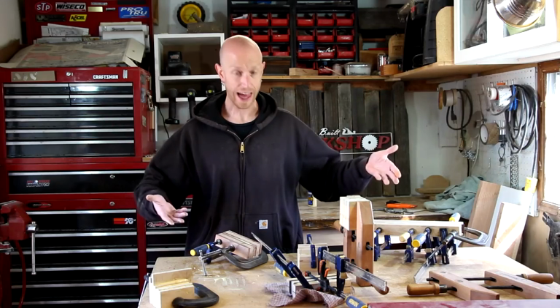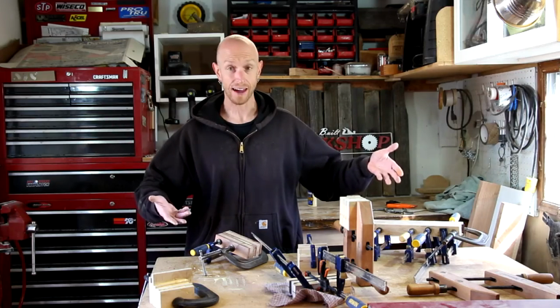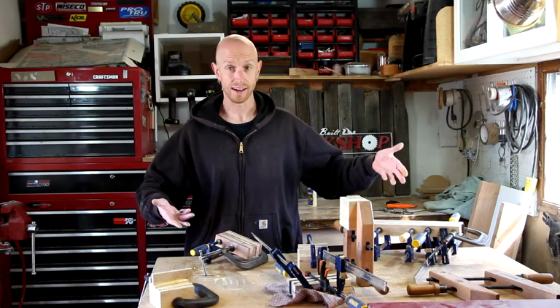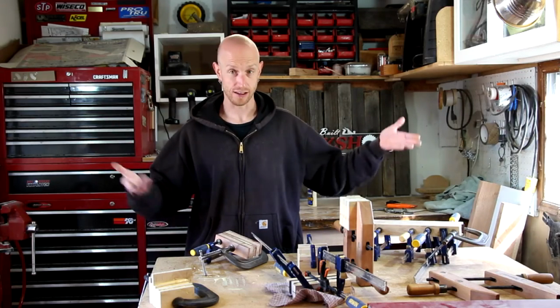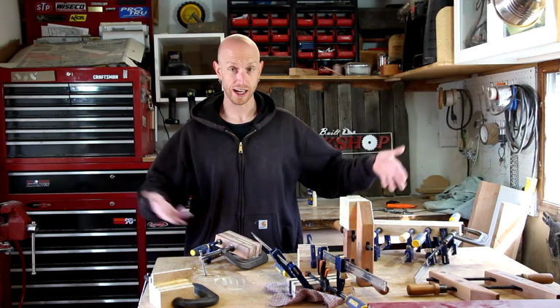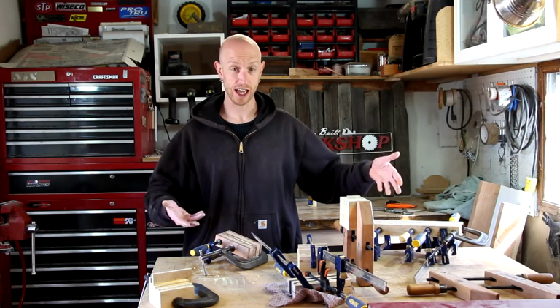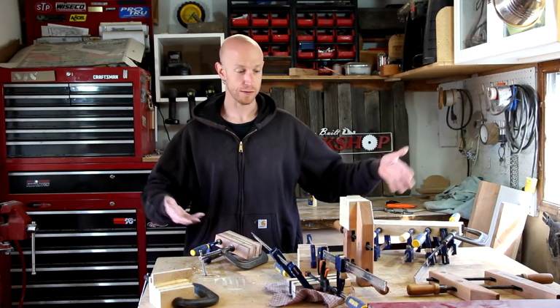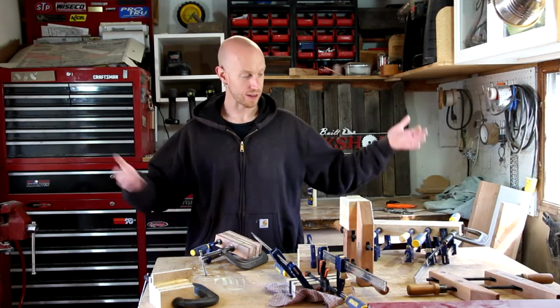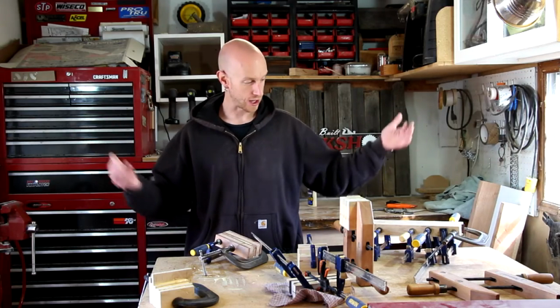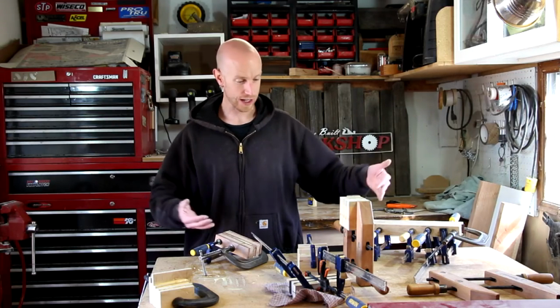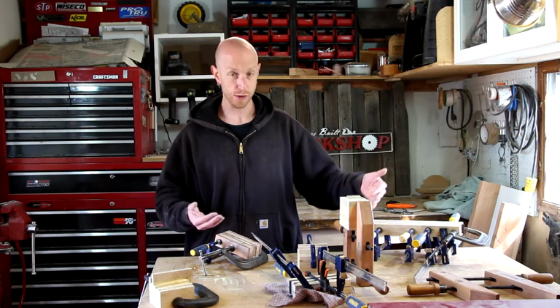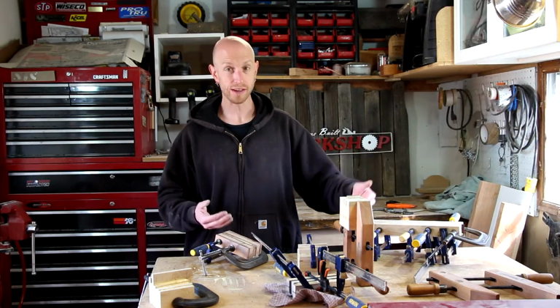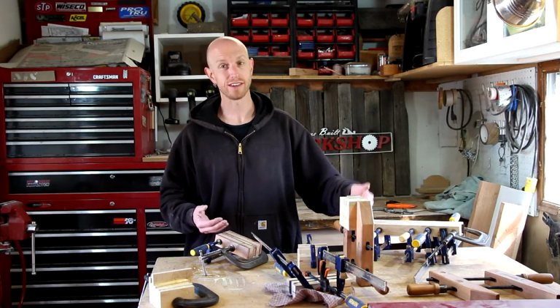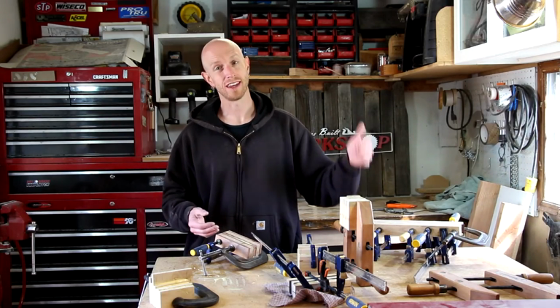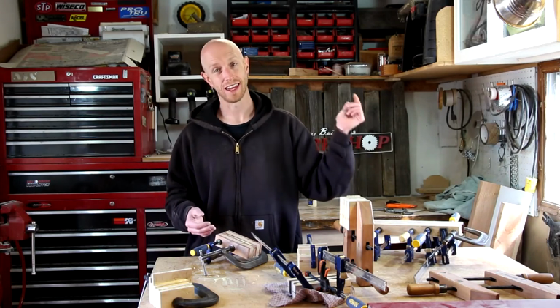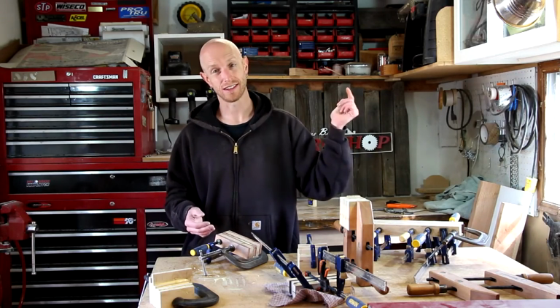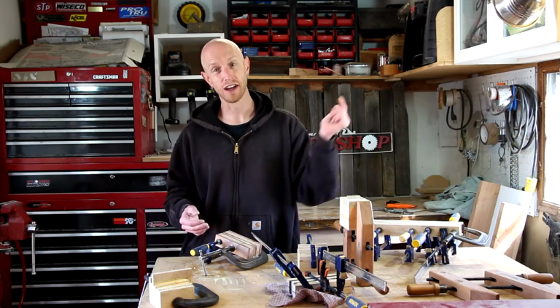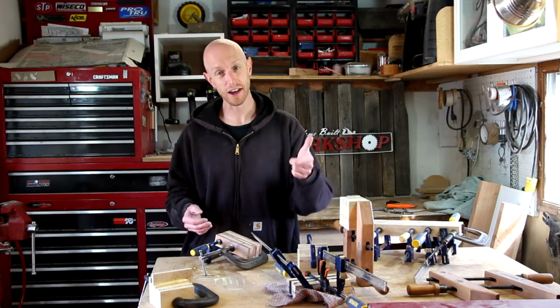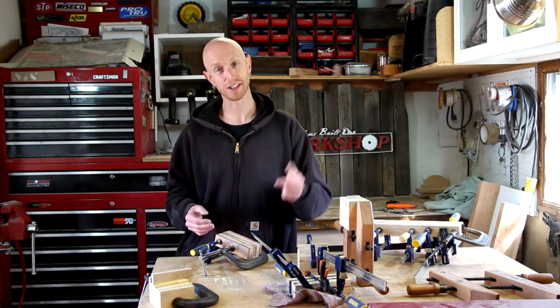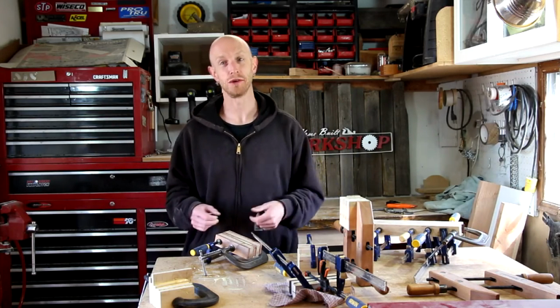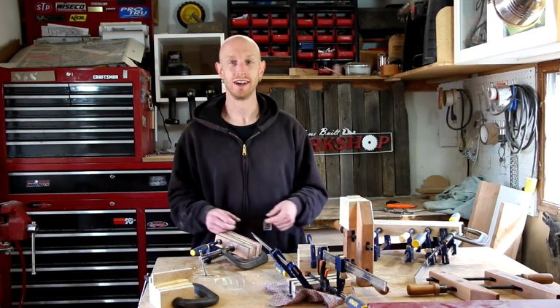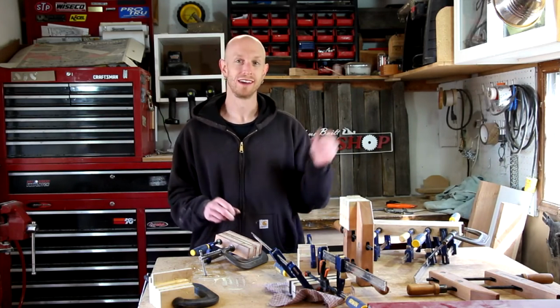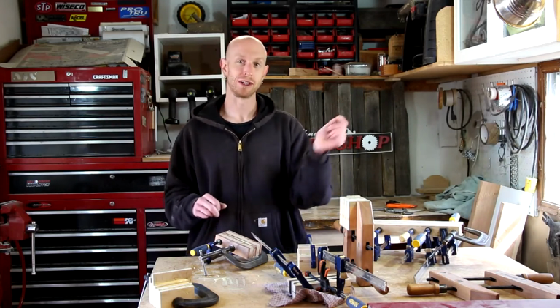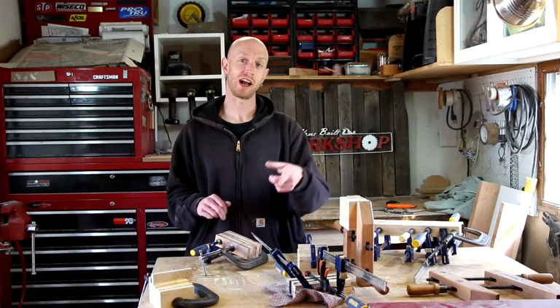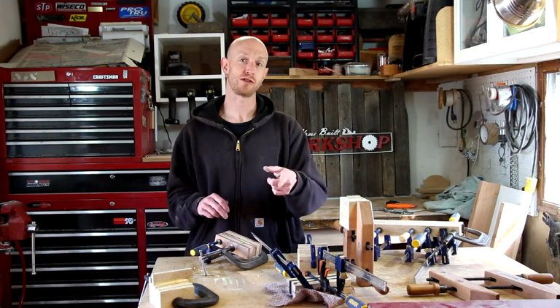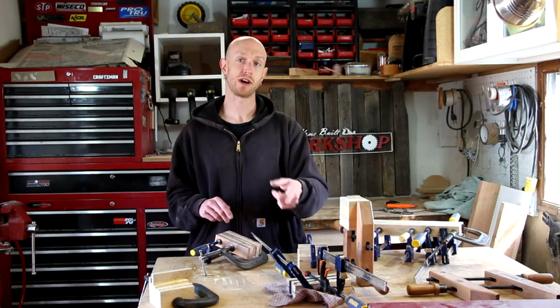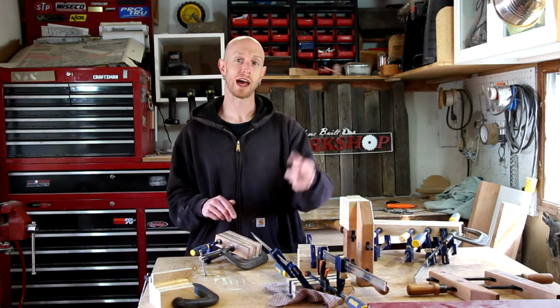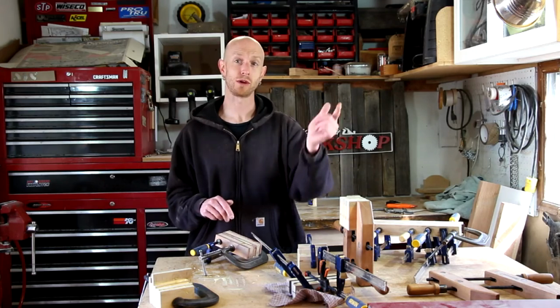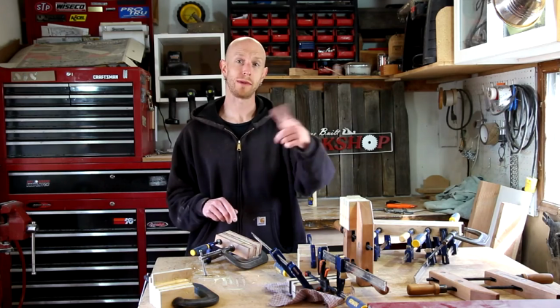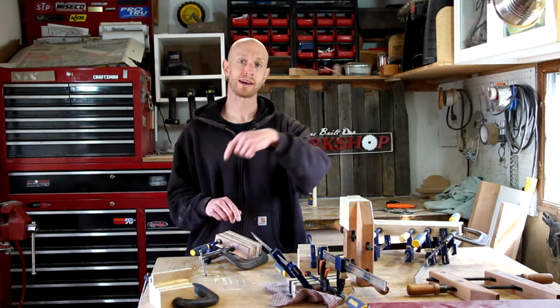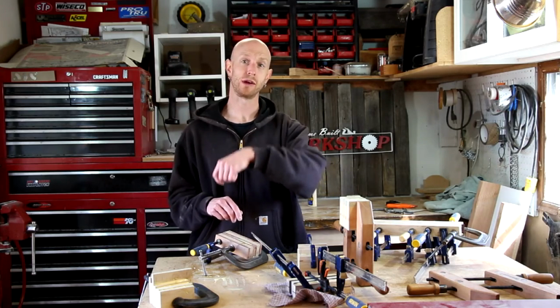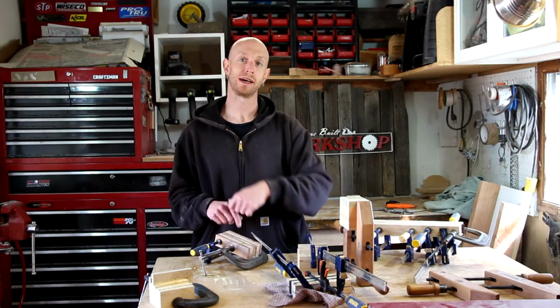That is a lot of clamps, a lot of little pieces, and a ton of glue. I'm going to let all this dry and we'll come back in a little bit.